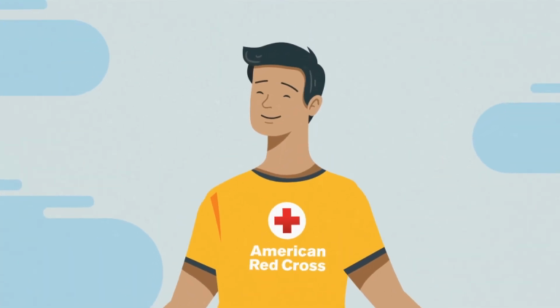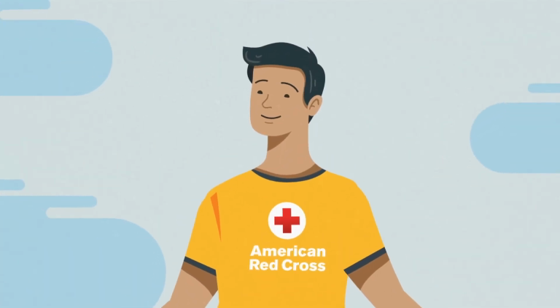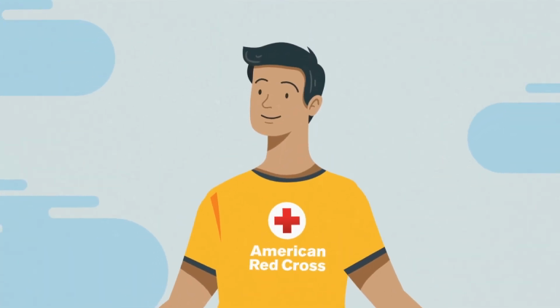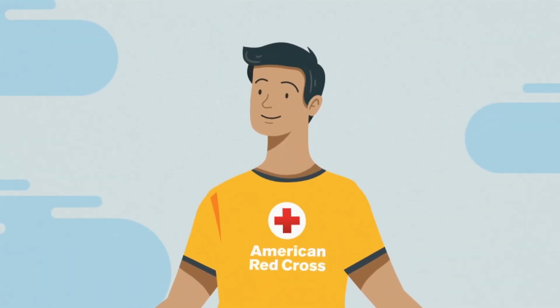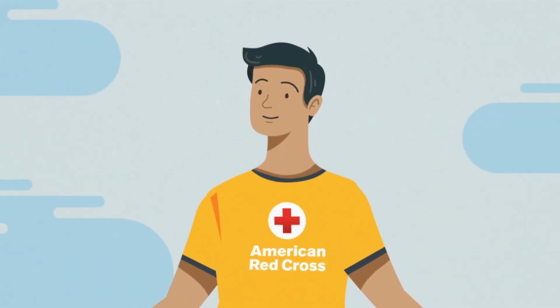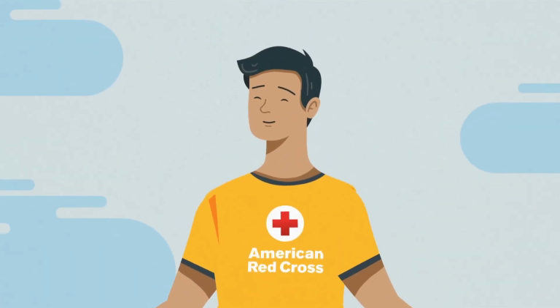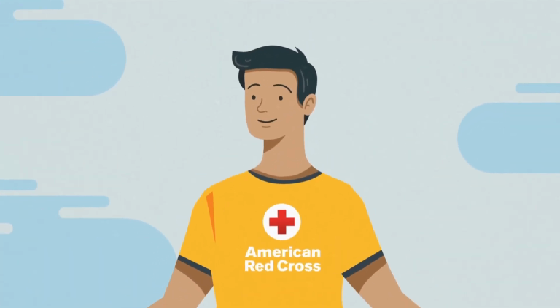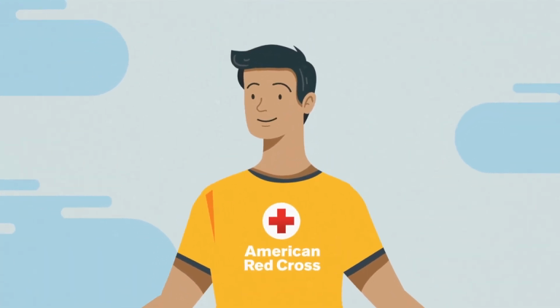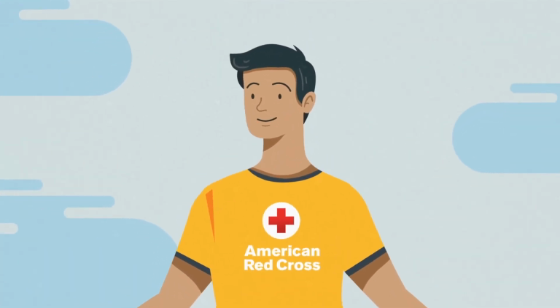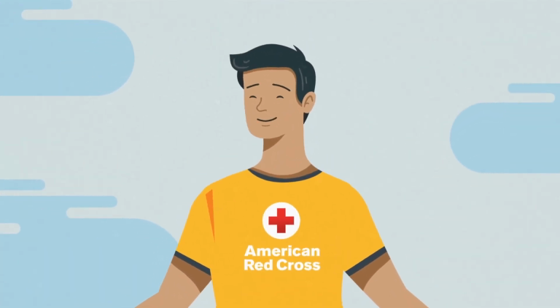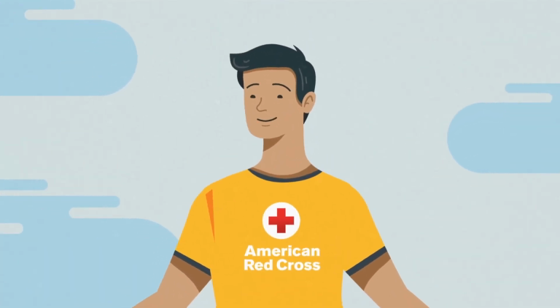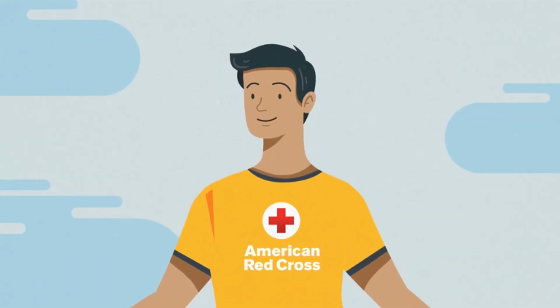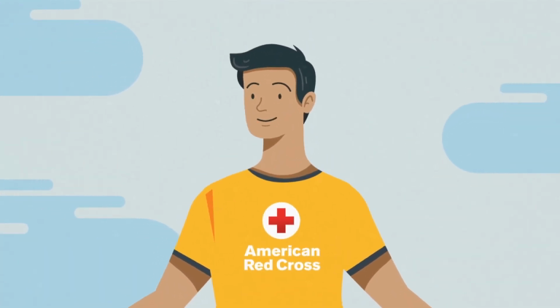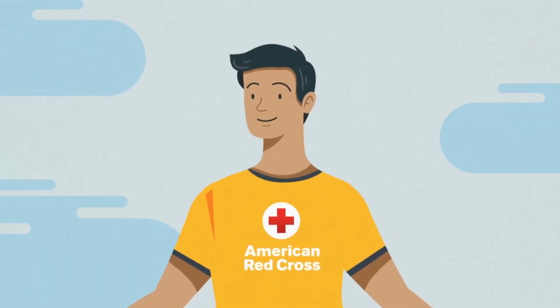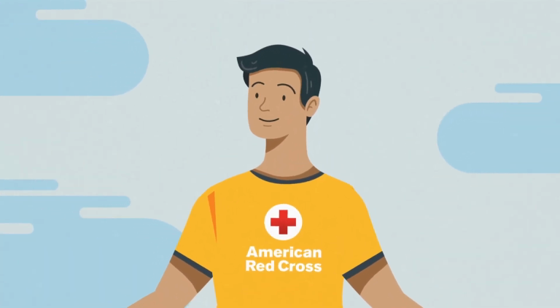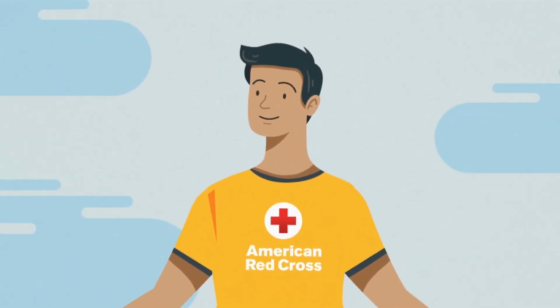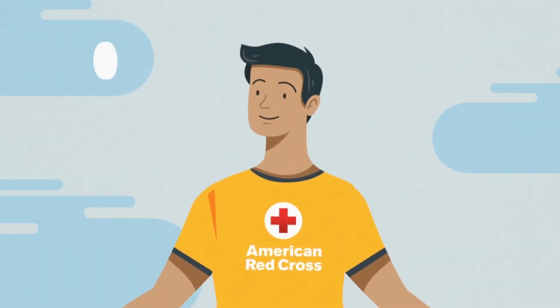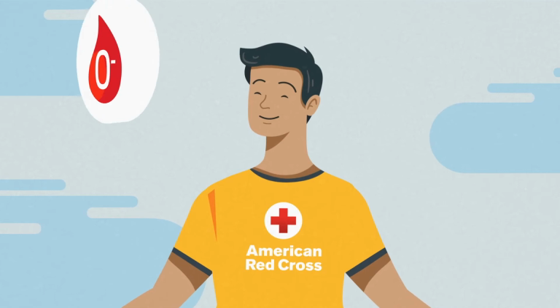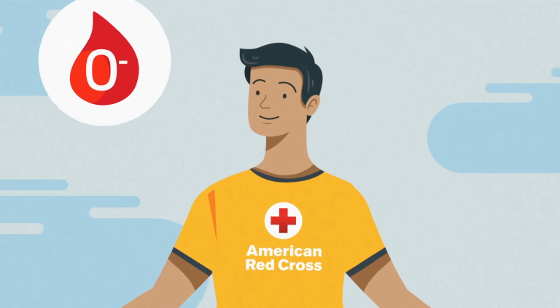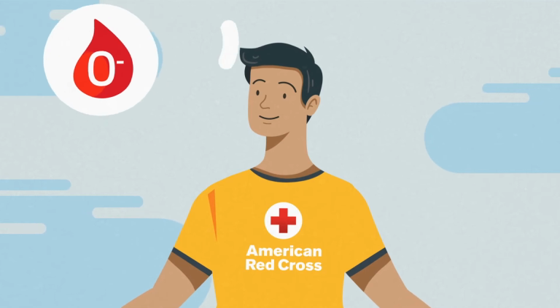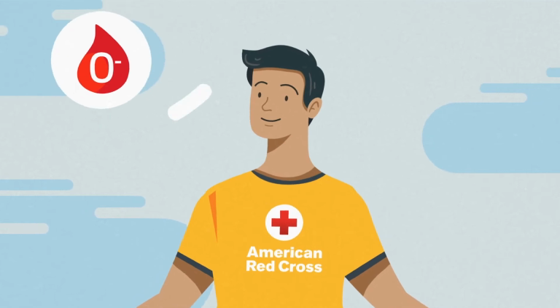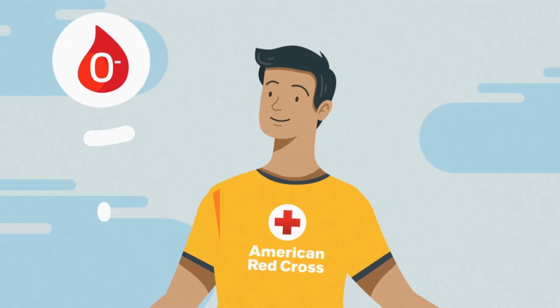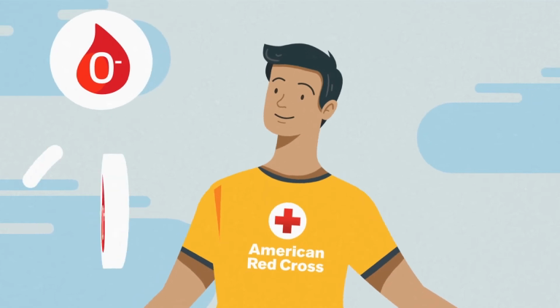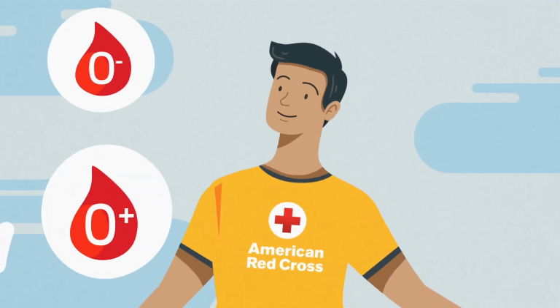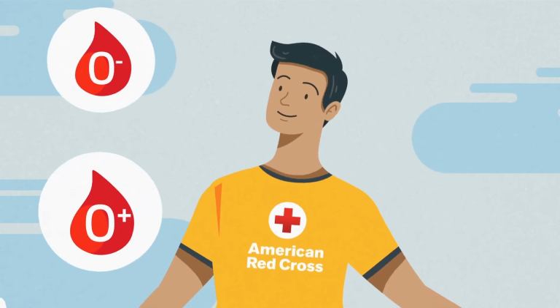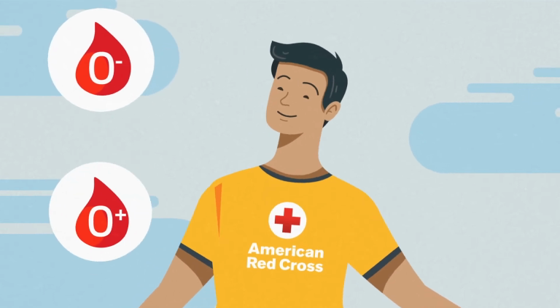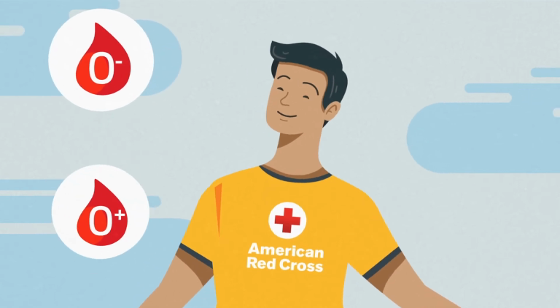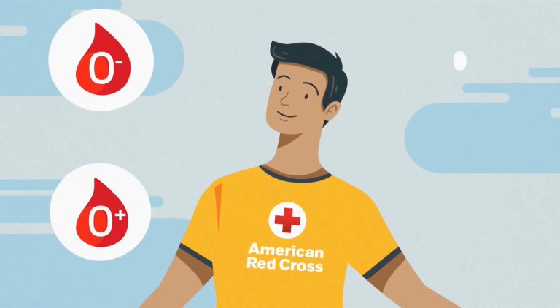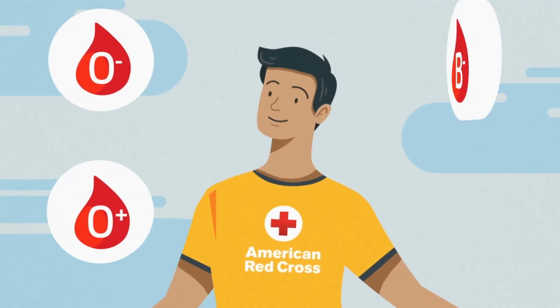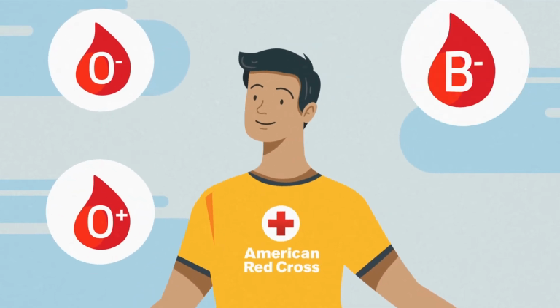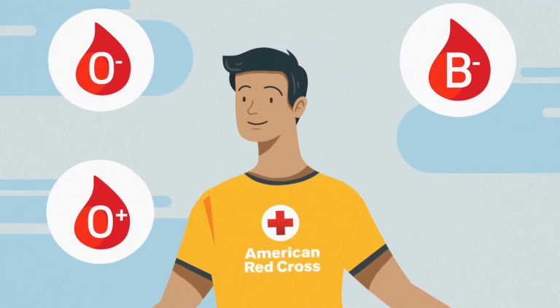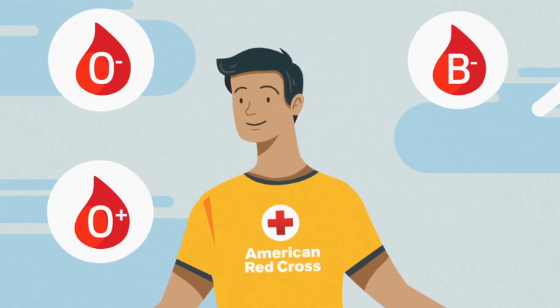Do you have one of these critical blood types? O negative? O positive? B negative? A negative?